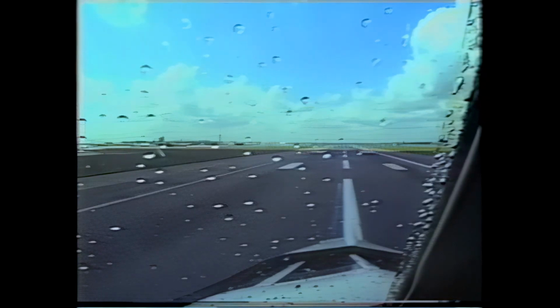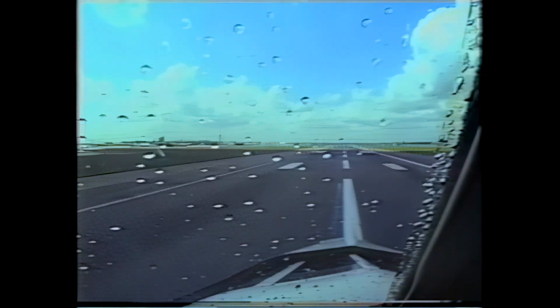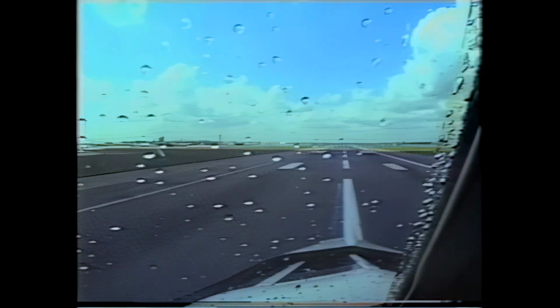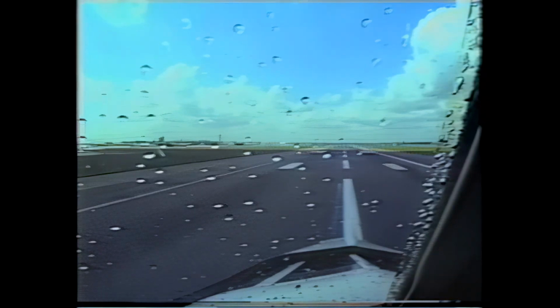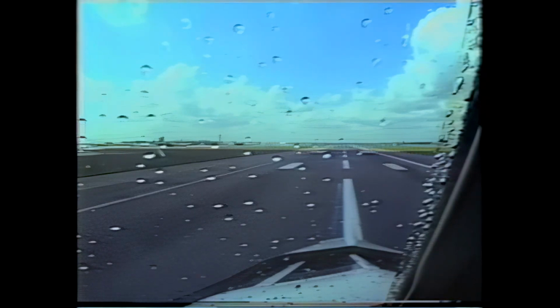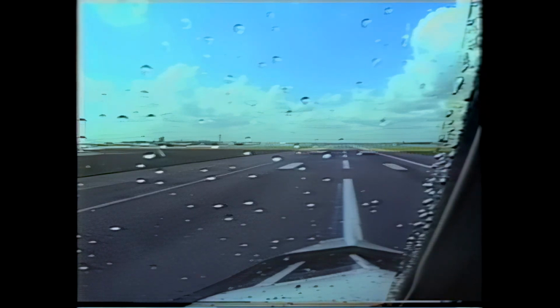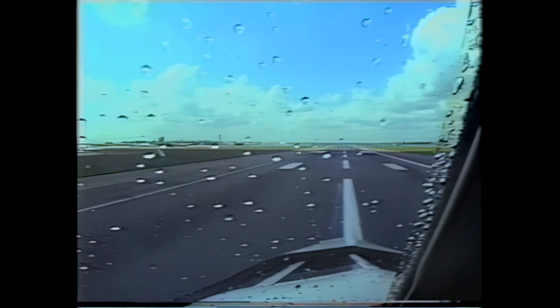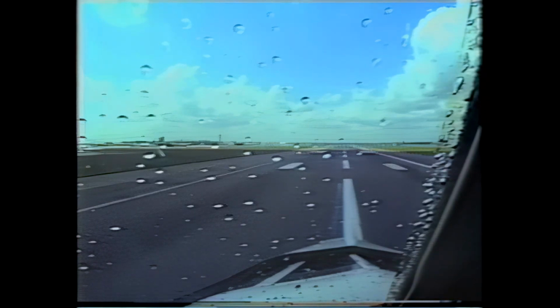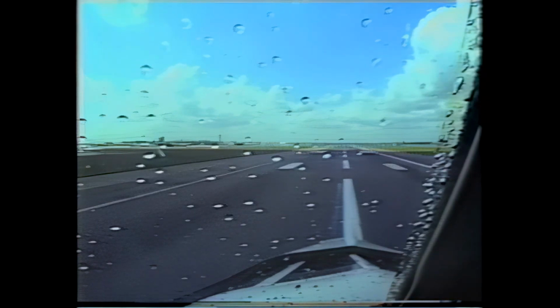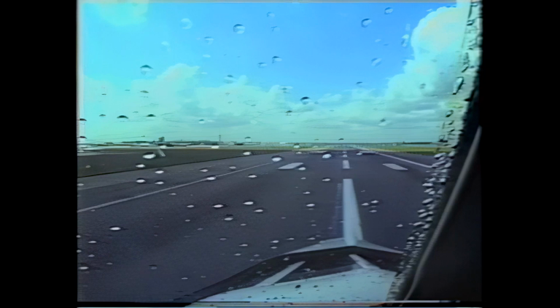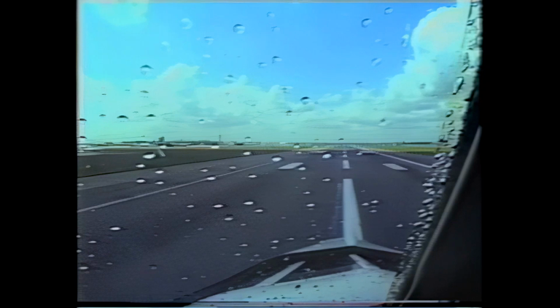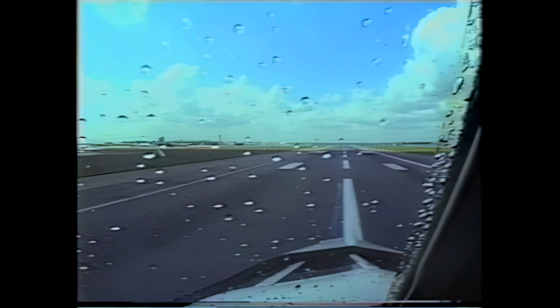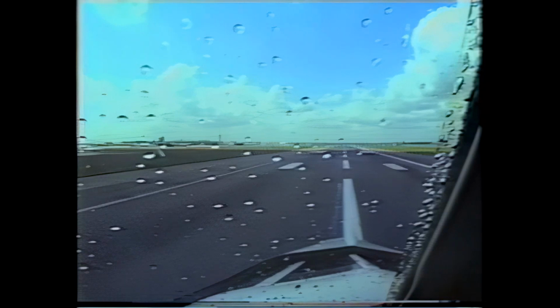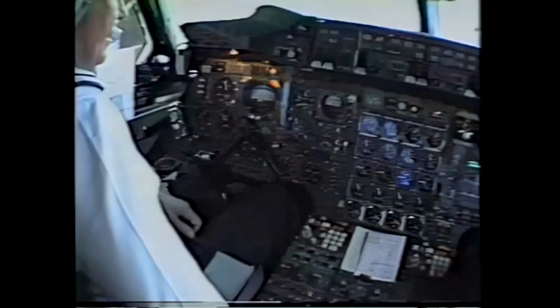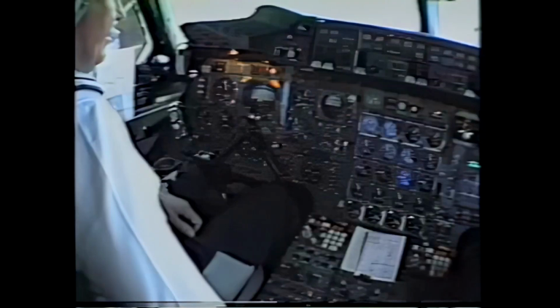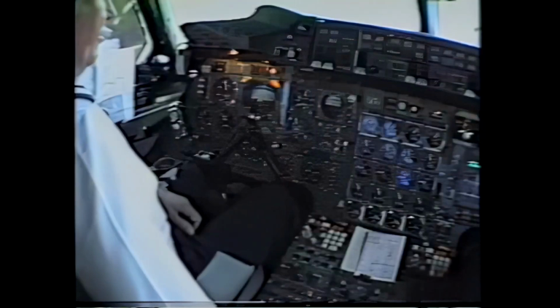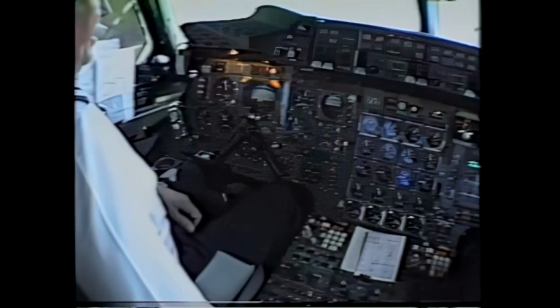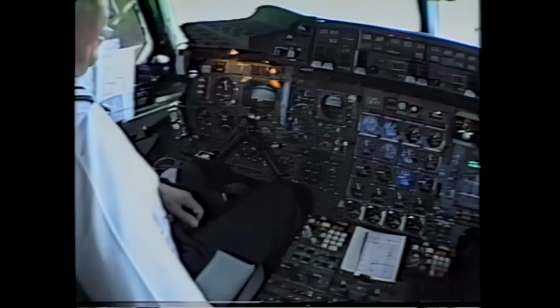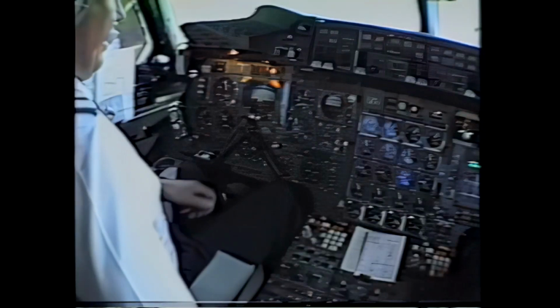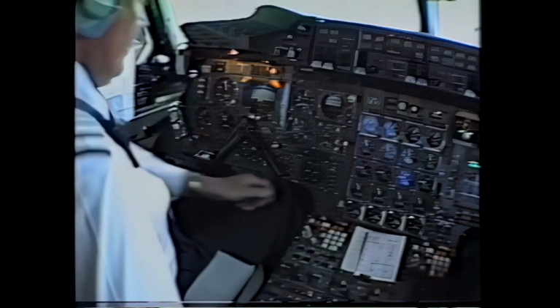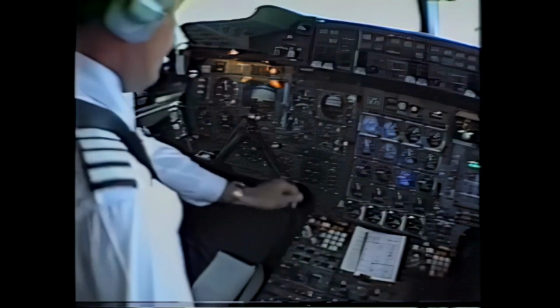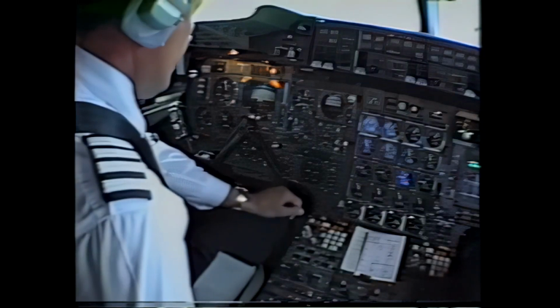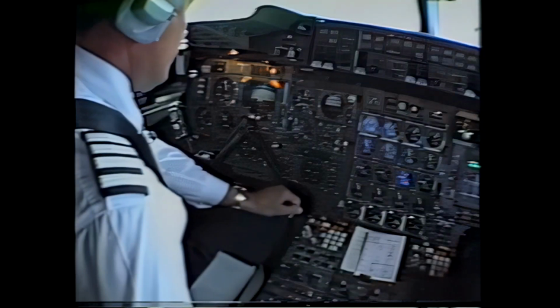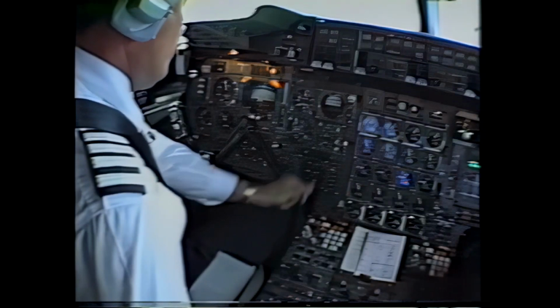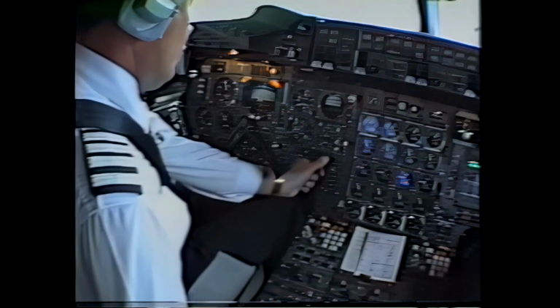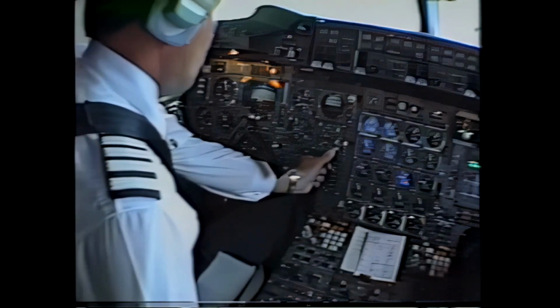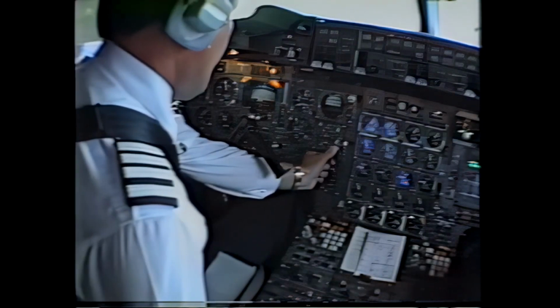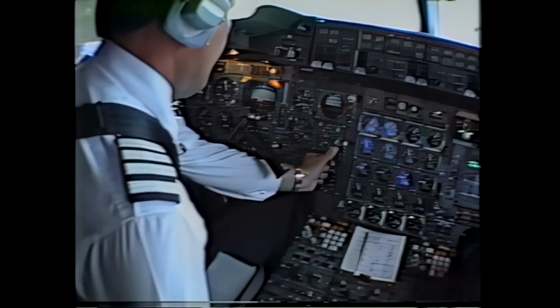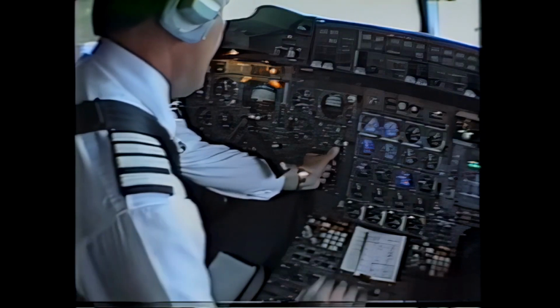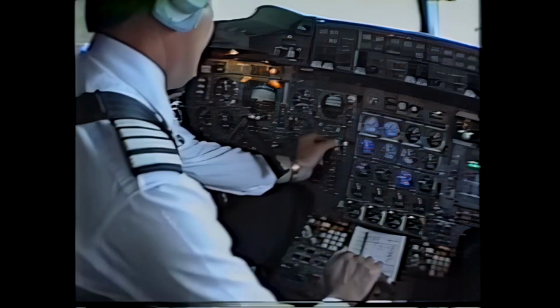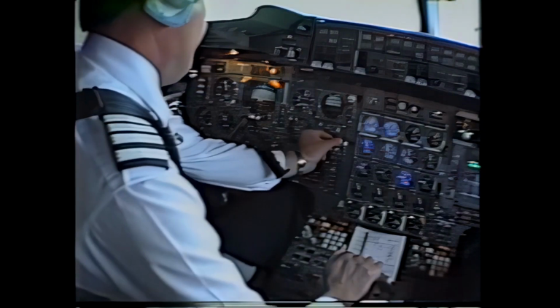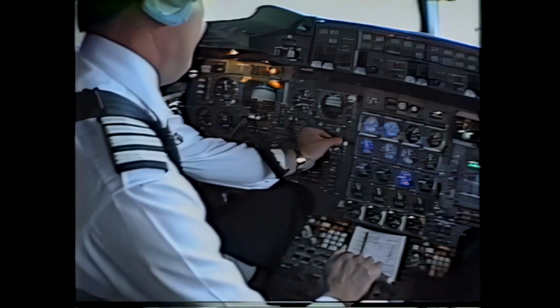OK, we're cleared for takeoff. Everybody all set? All set. Three, two, one, now.